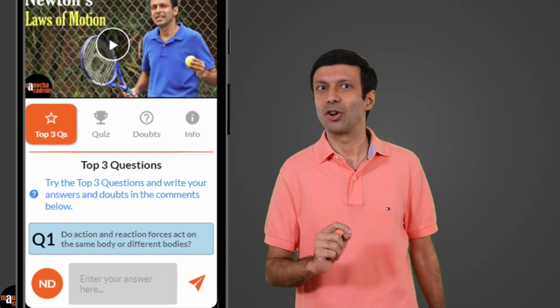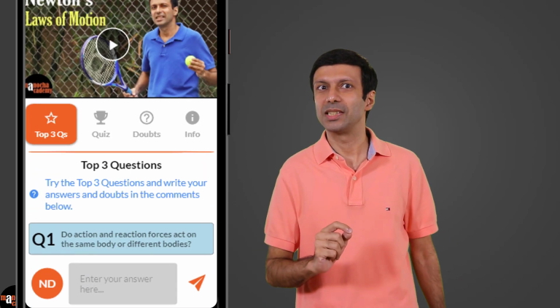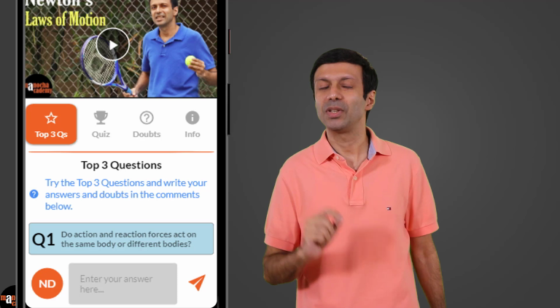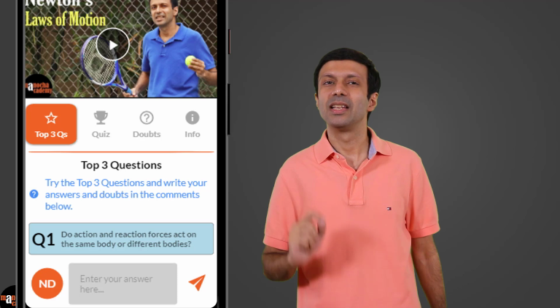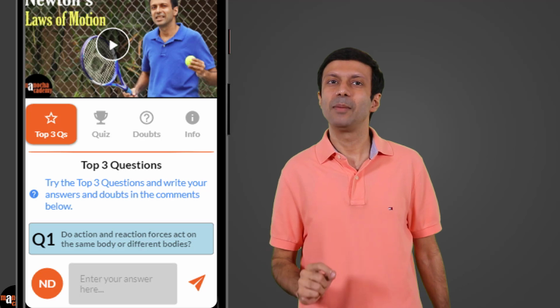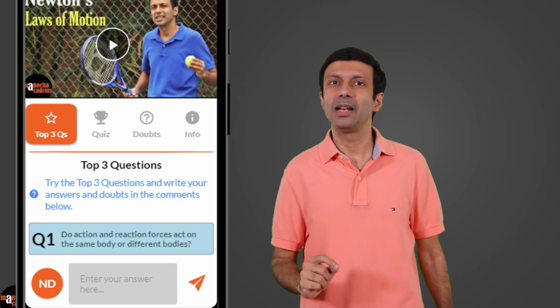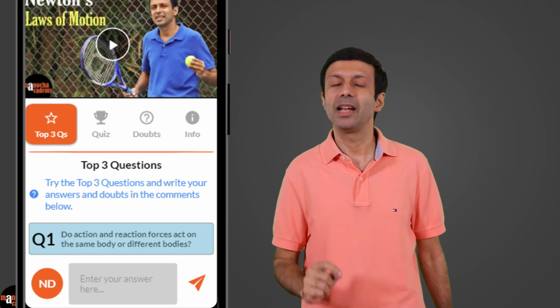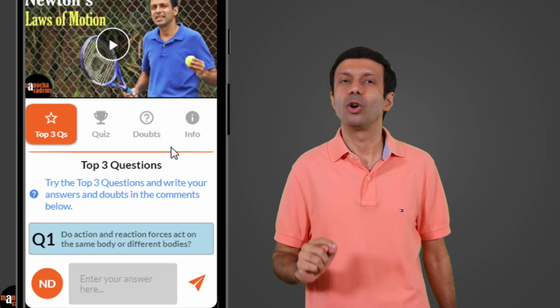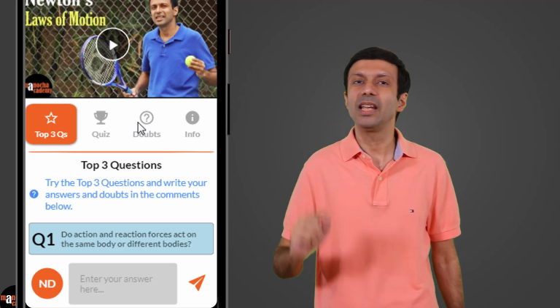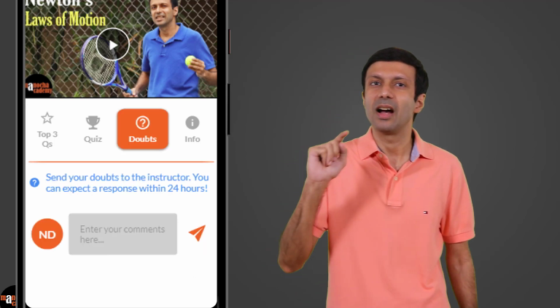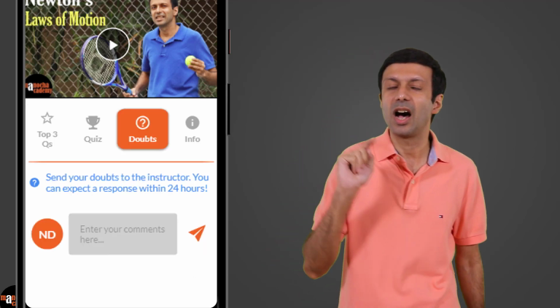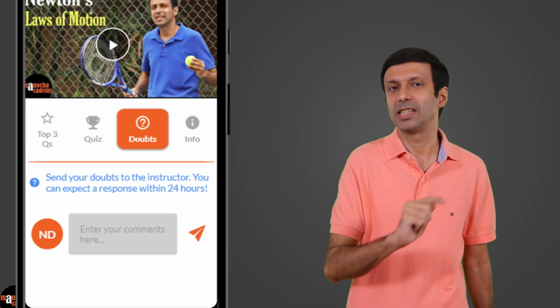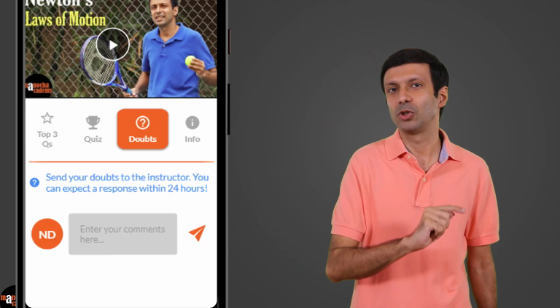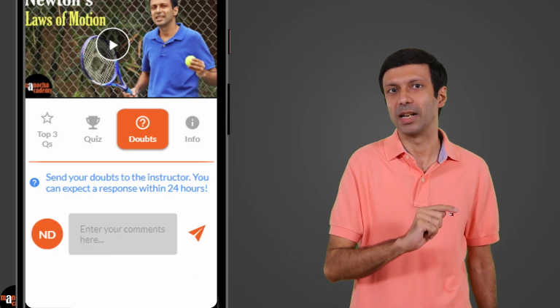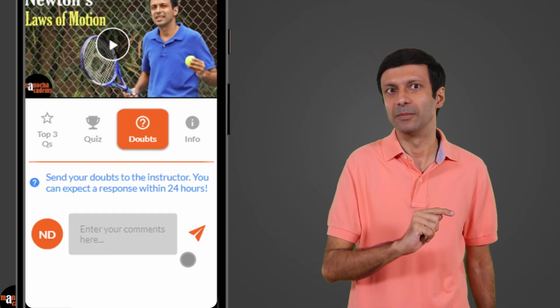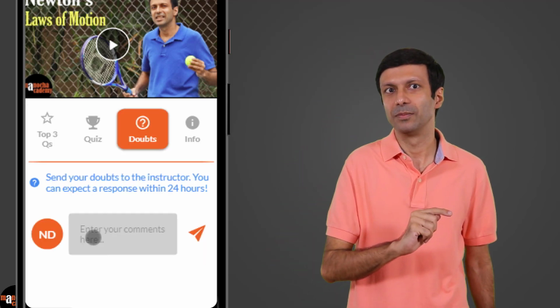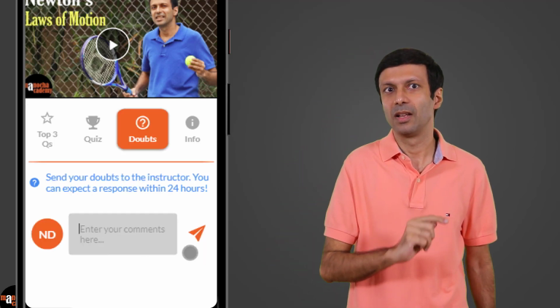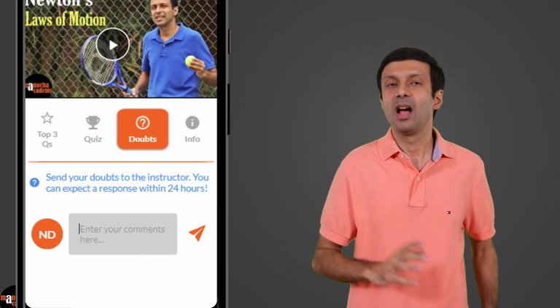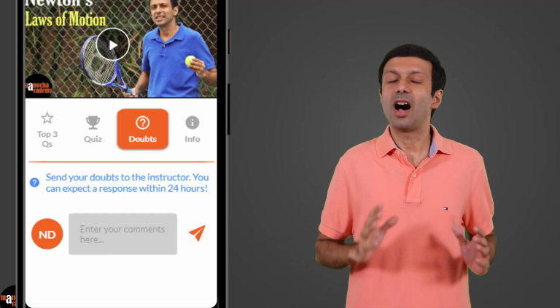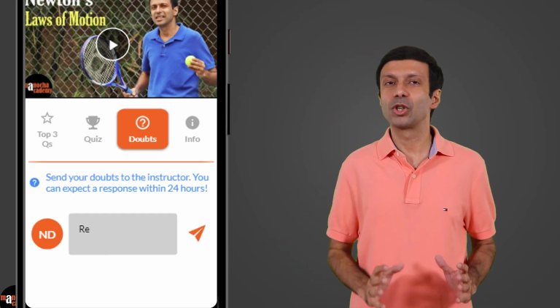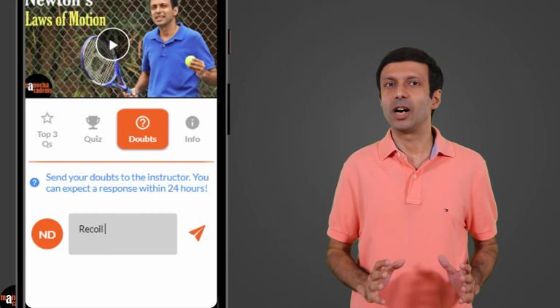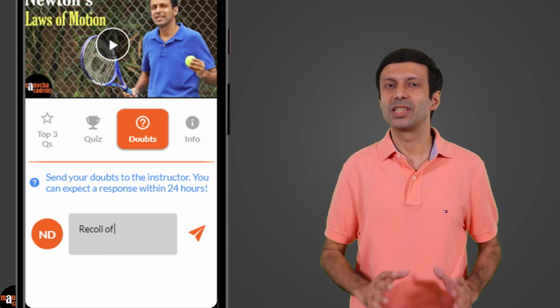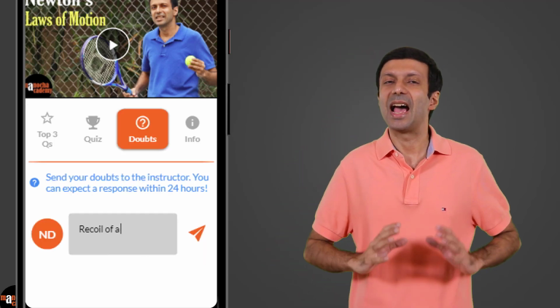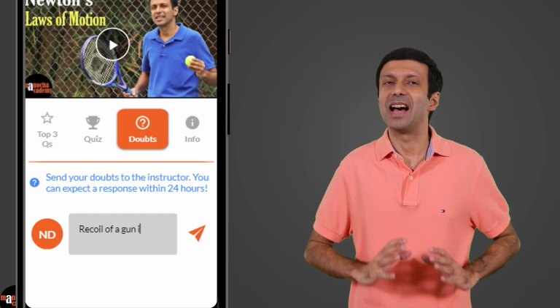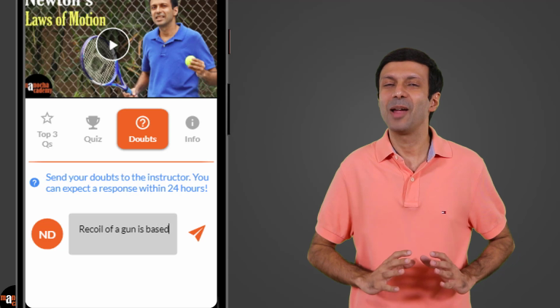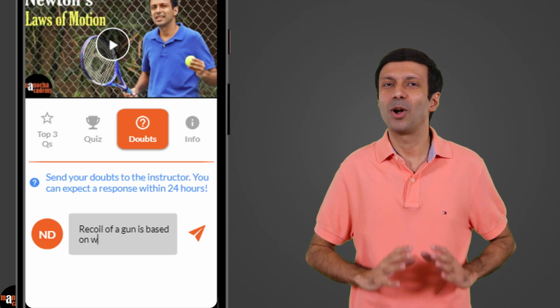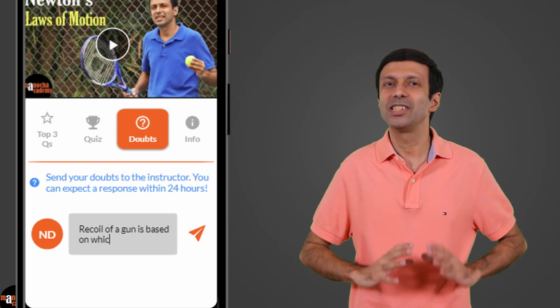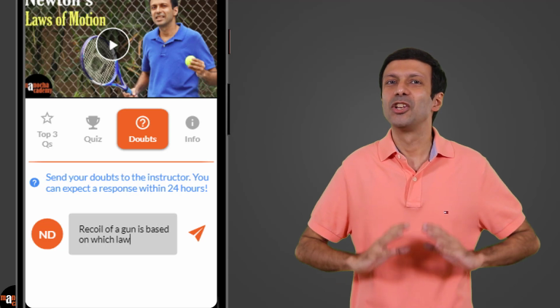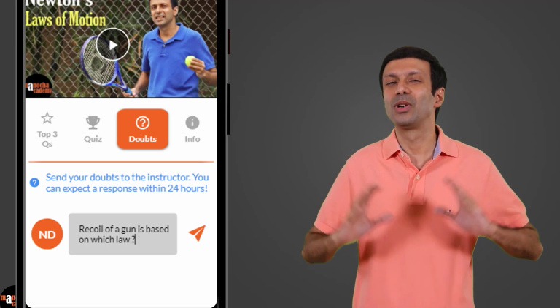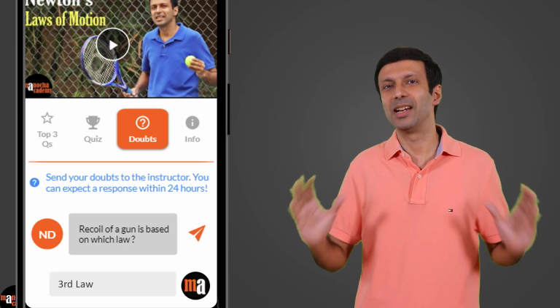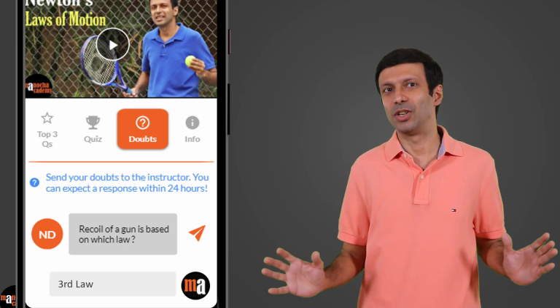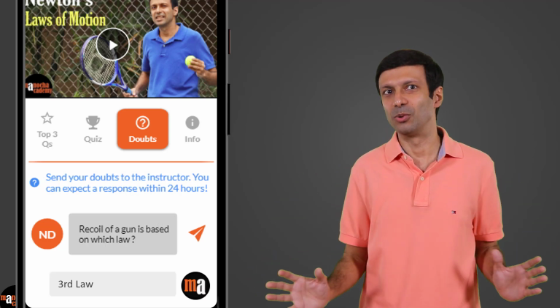If you still have doubts on the concept, simply click on the Ask Doubts button. Ask your doubts and I promise to clear your doubts.